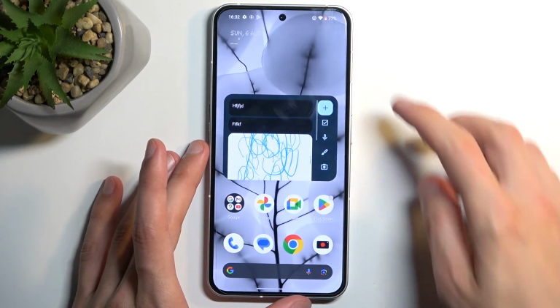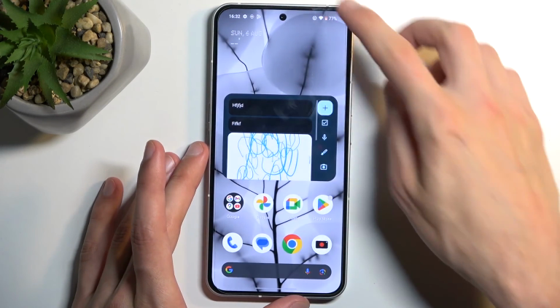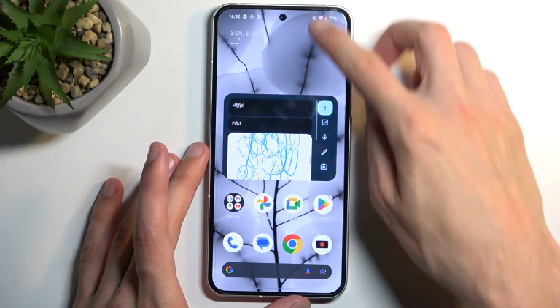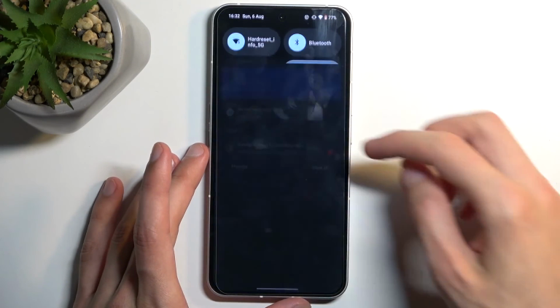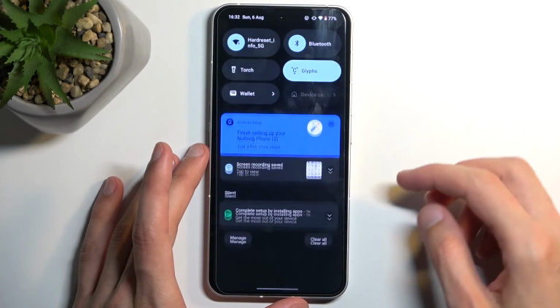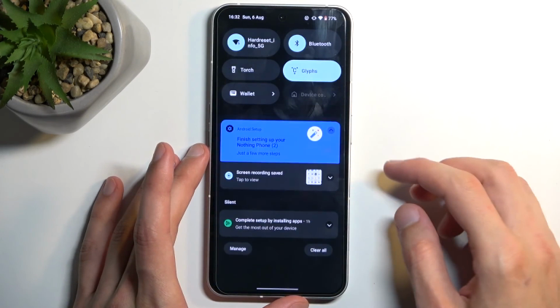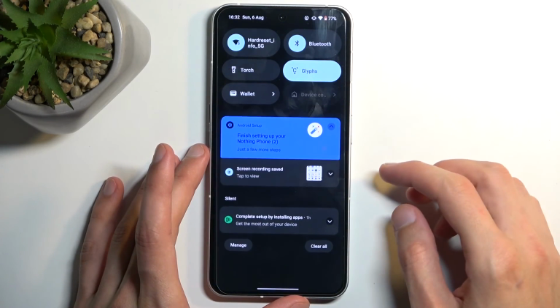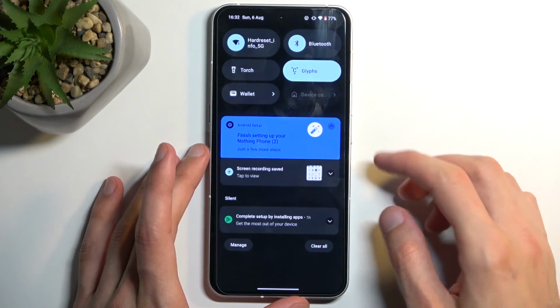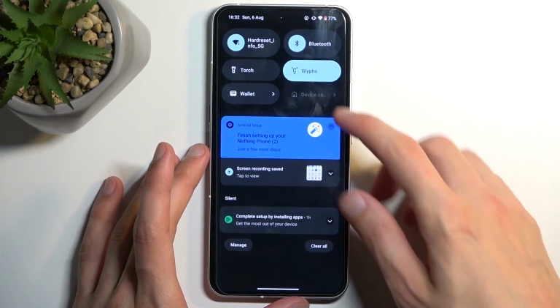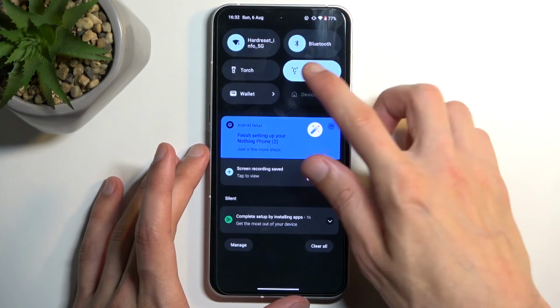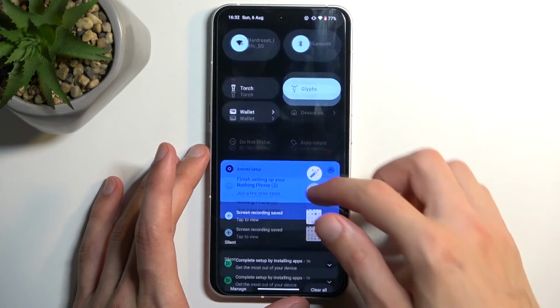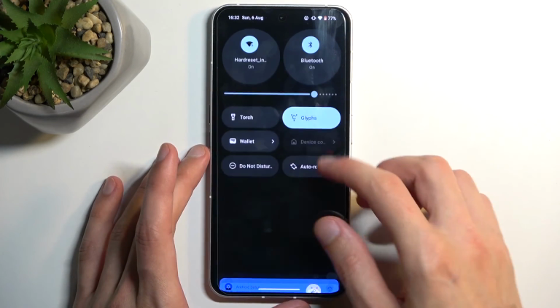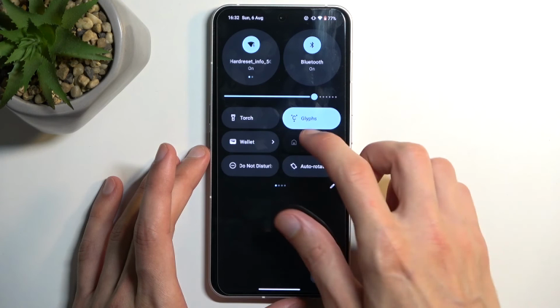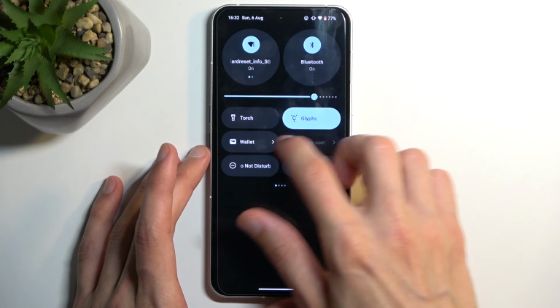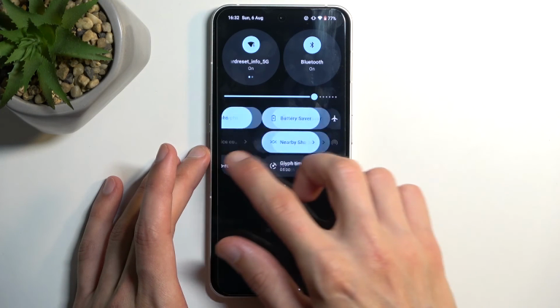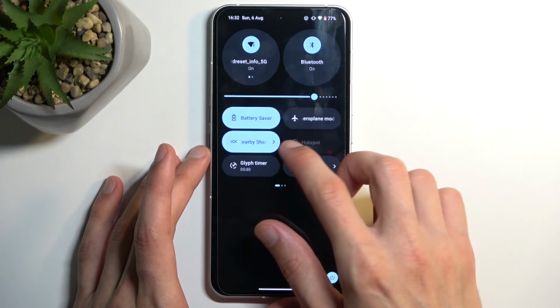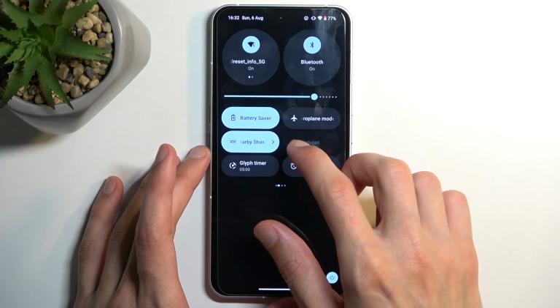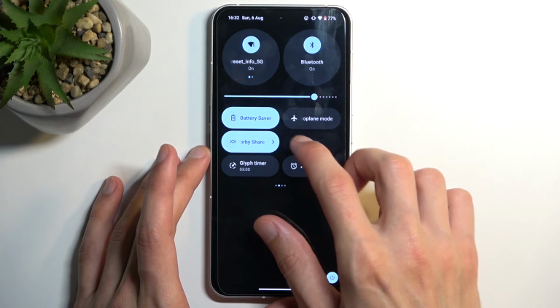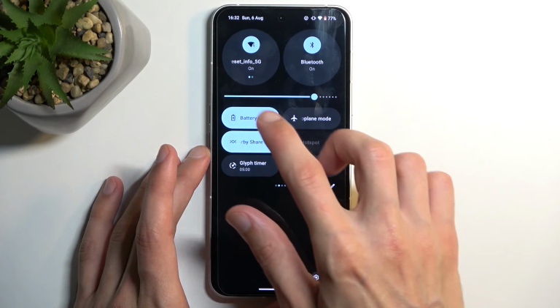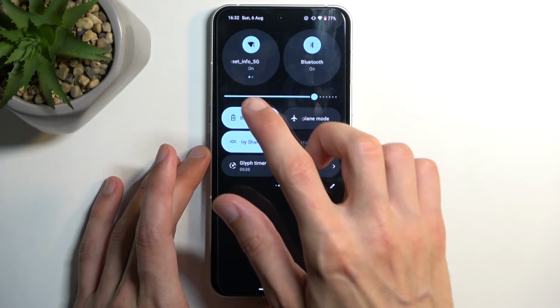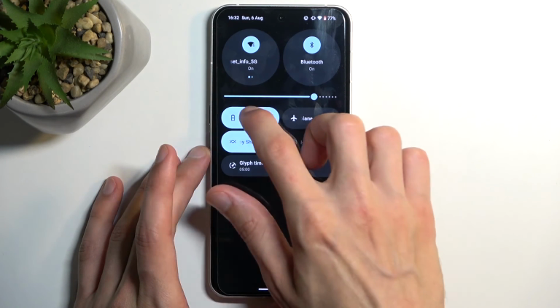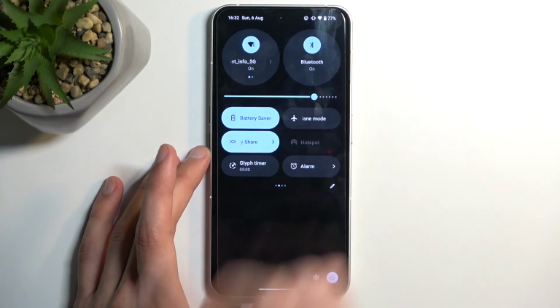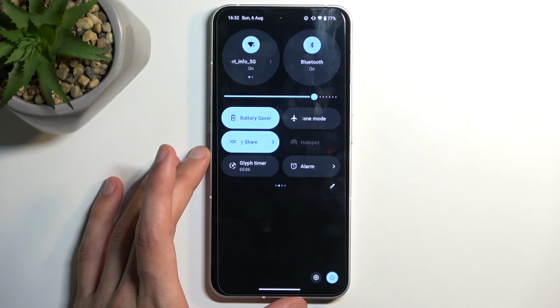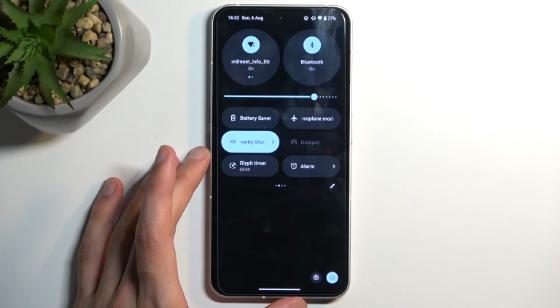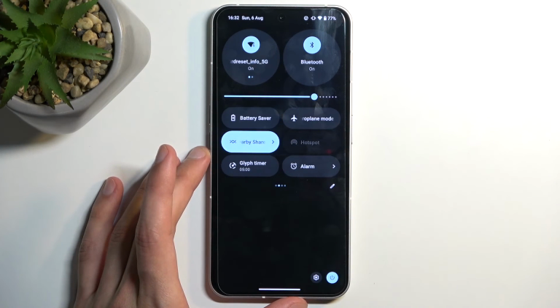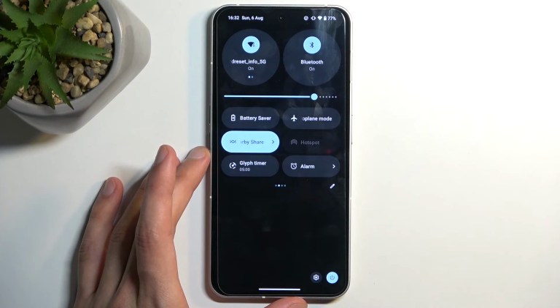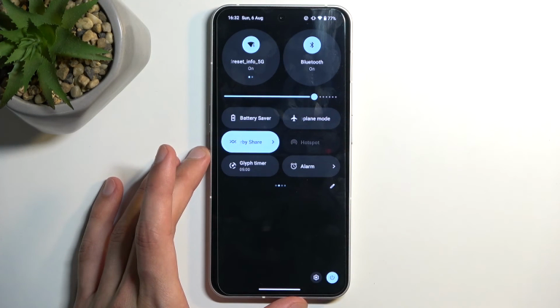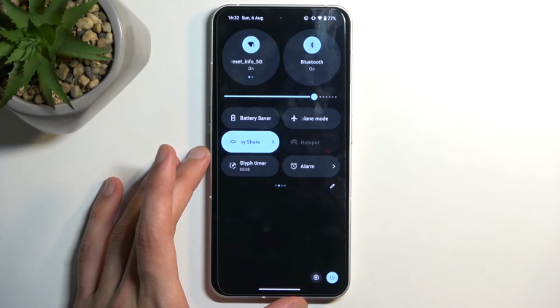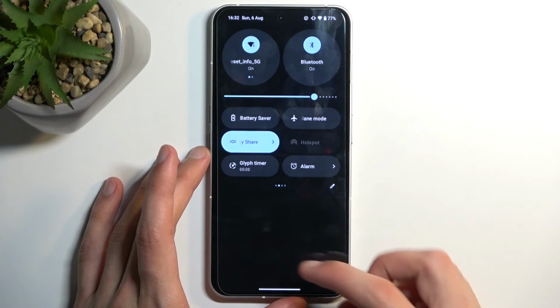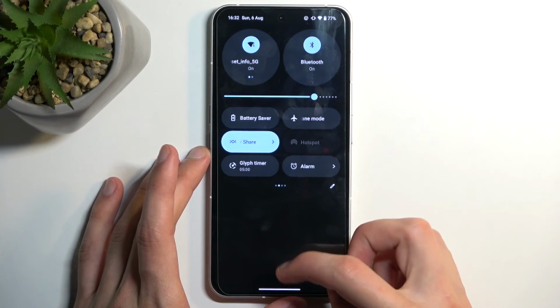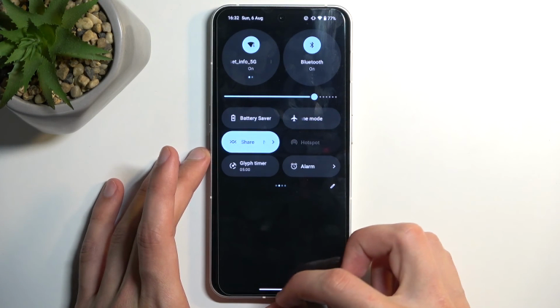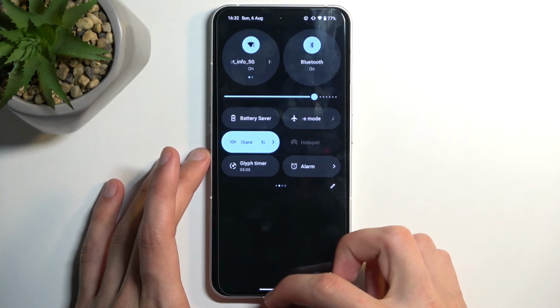Anyway, once you're done with the power saving mode, obviously you can also turn it off manually by finding the toggle once again and tapping on it once more.